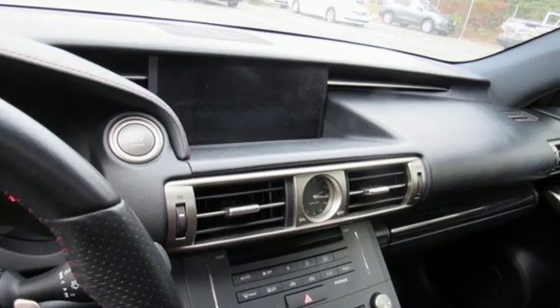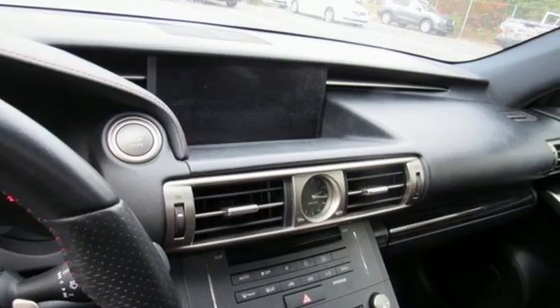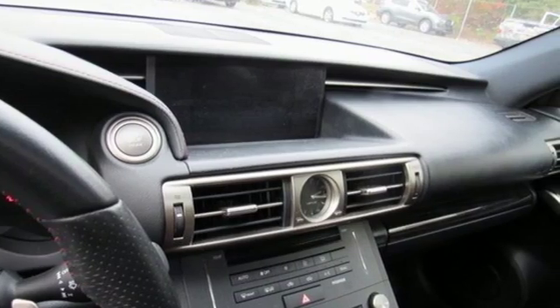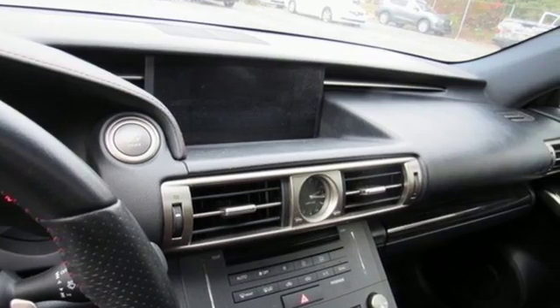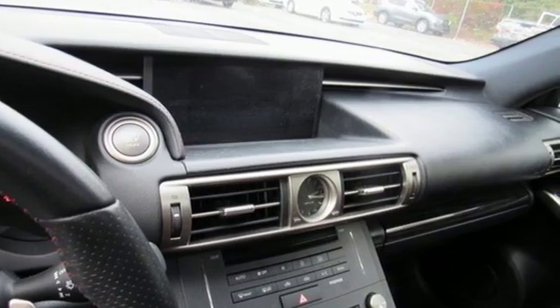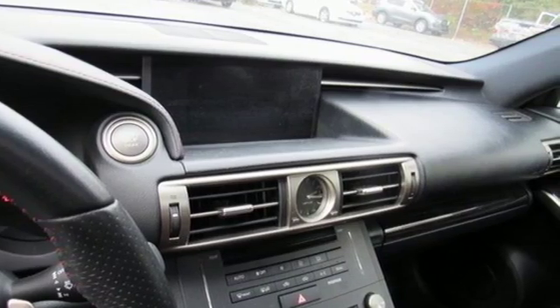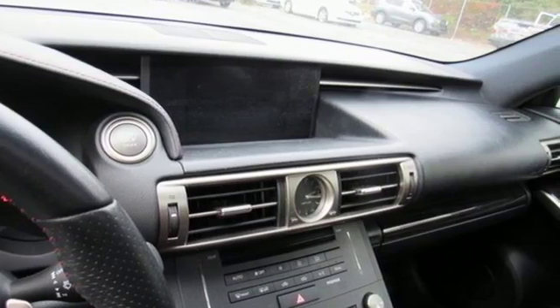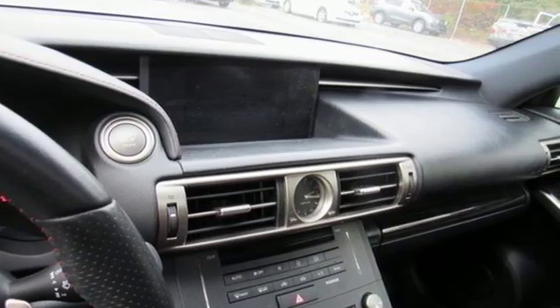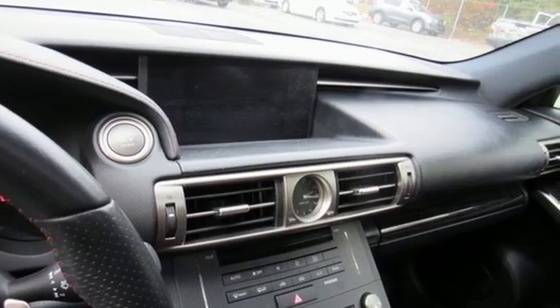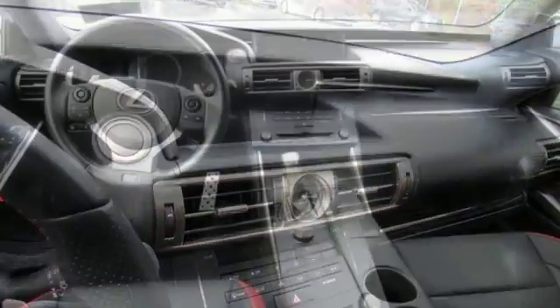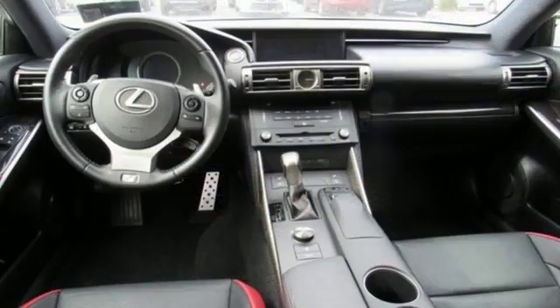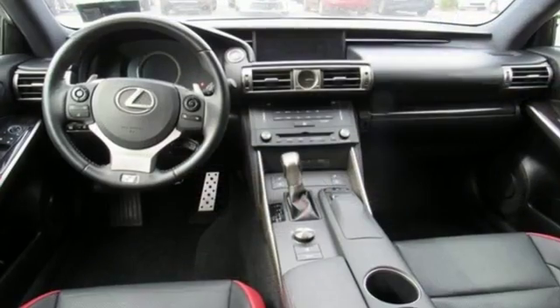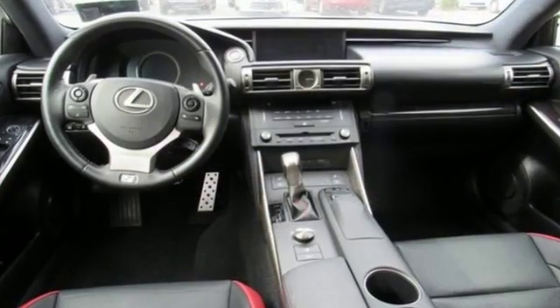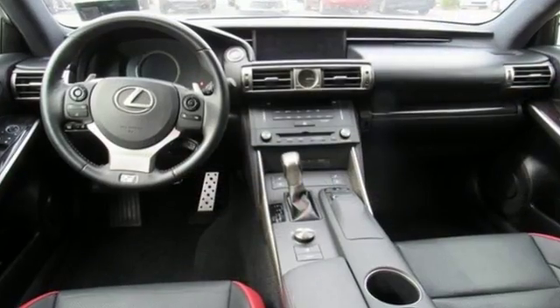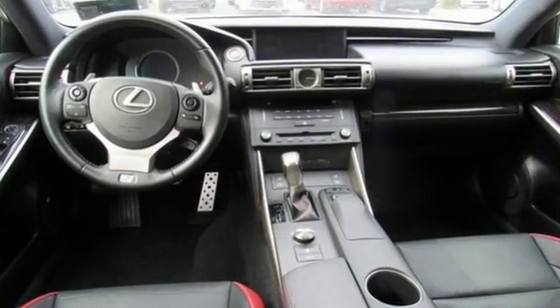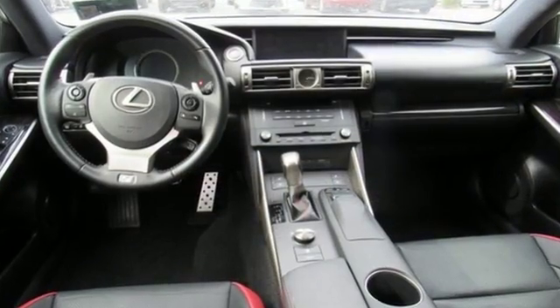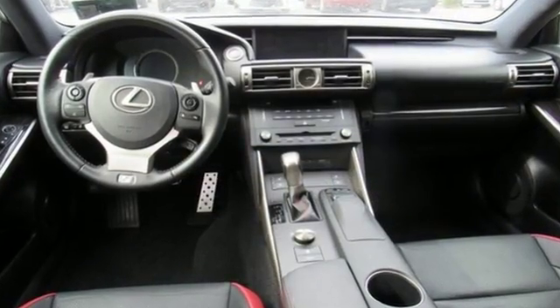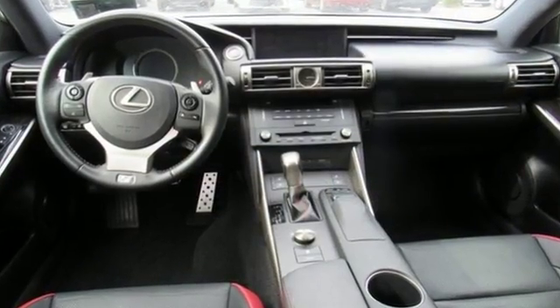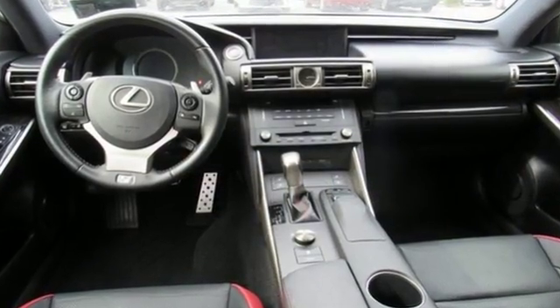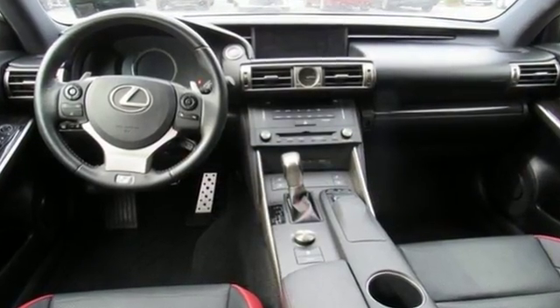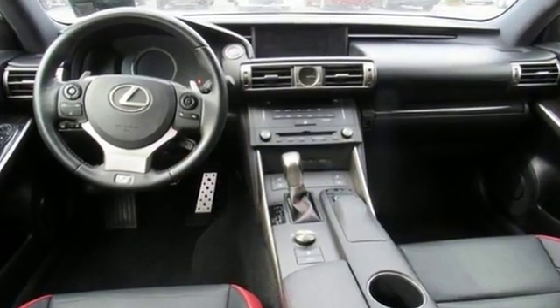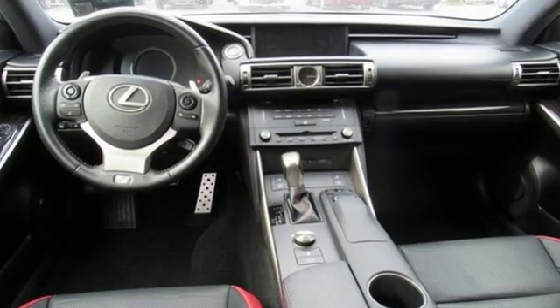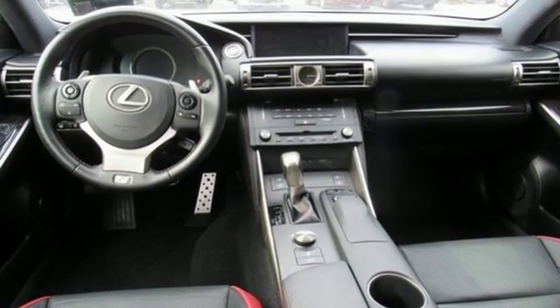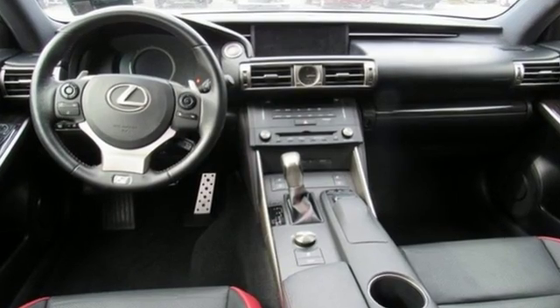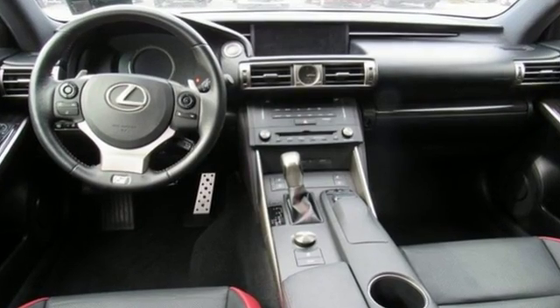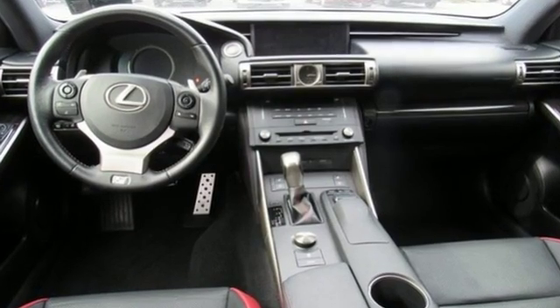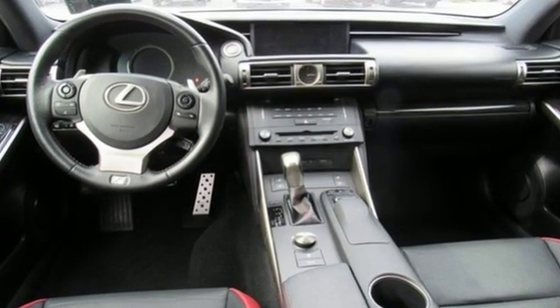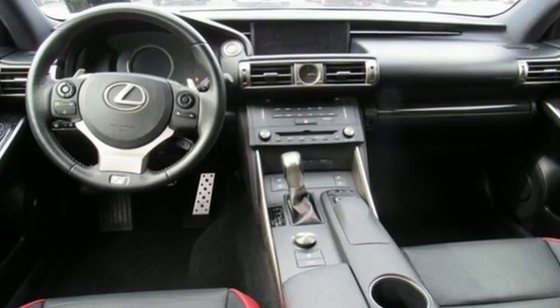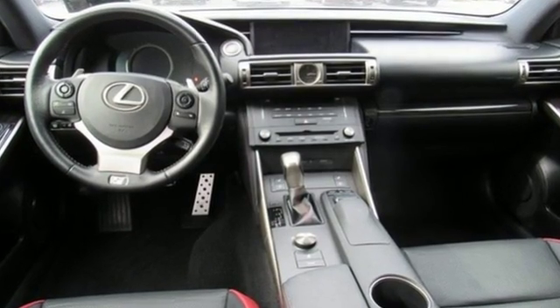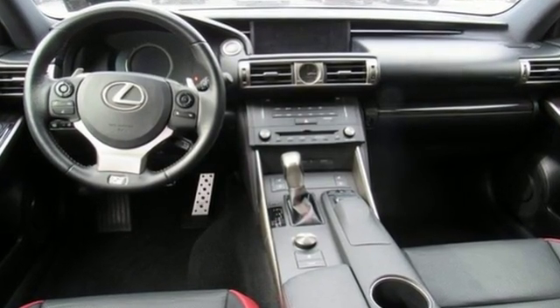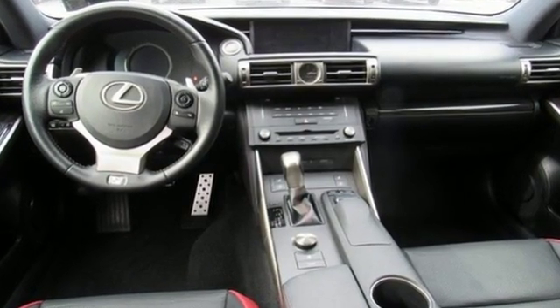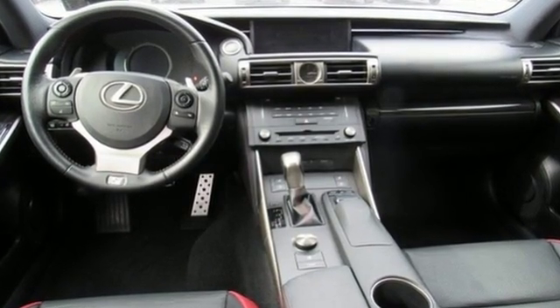Live a lifestyle that leaves a lasting impression in this Lexus. Experience it for yourself today.